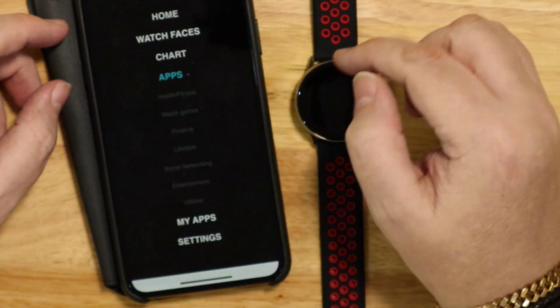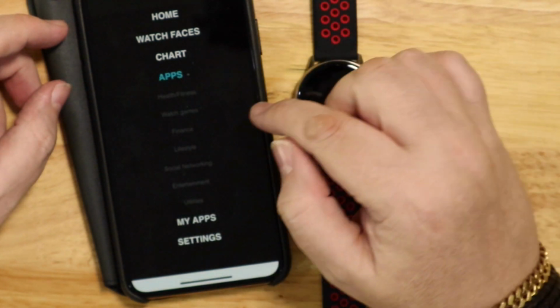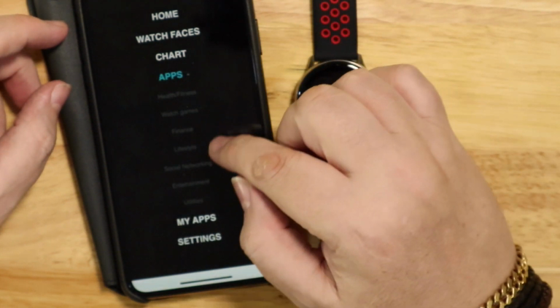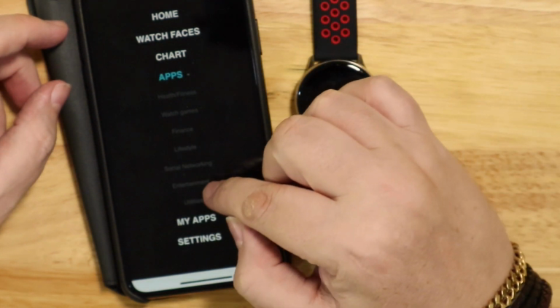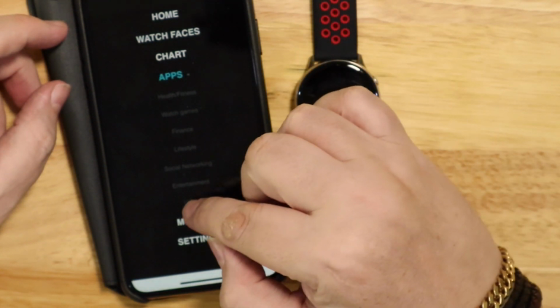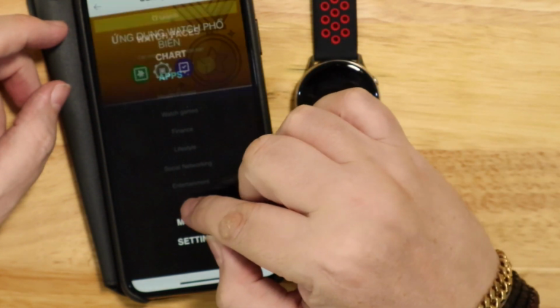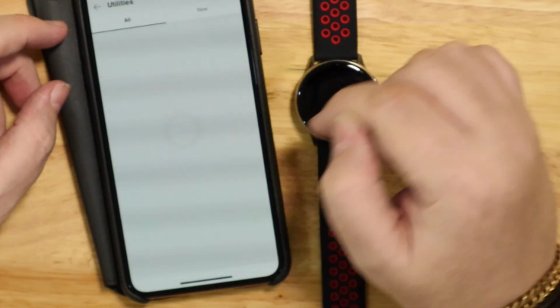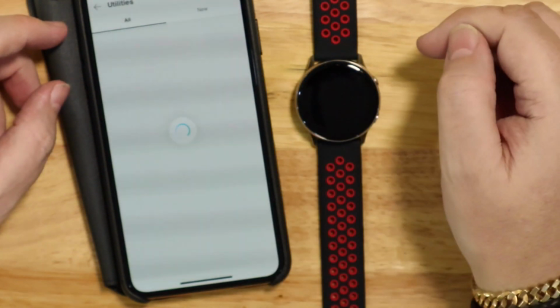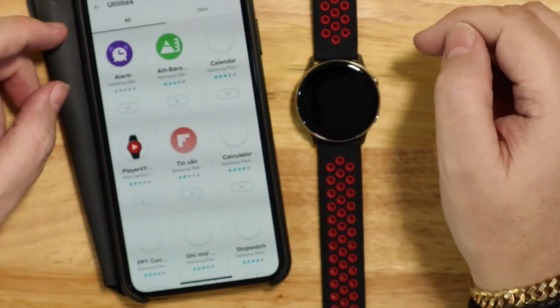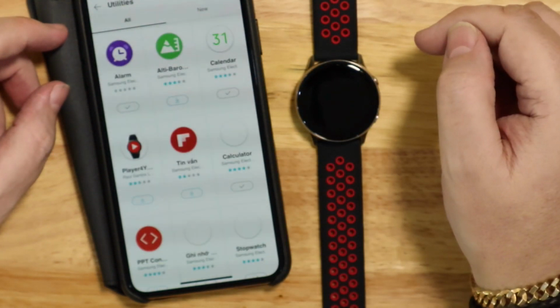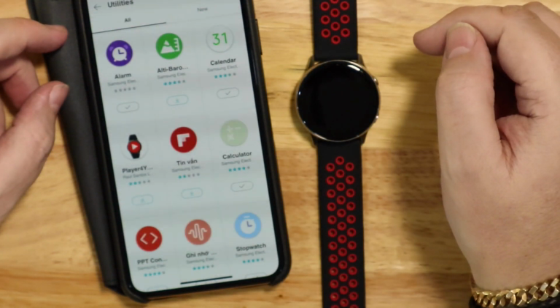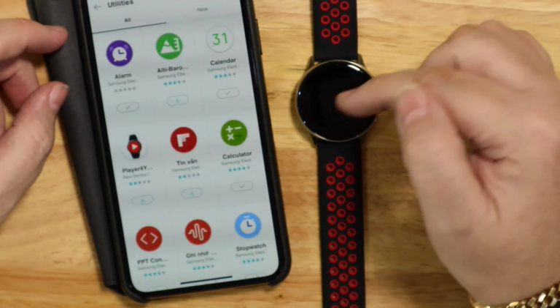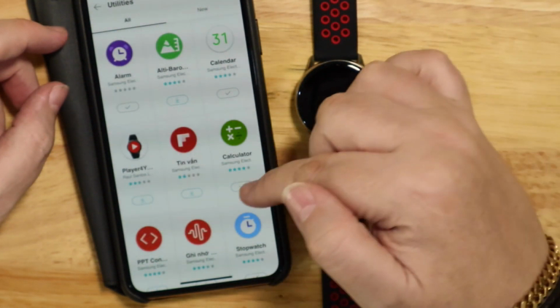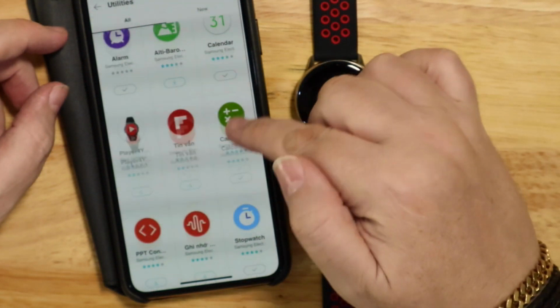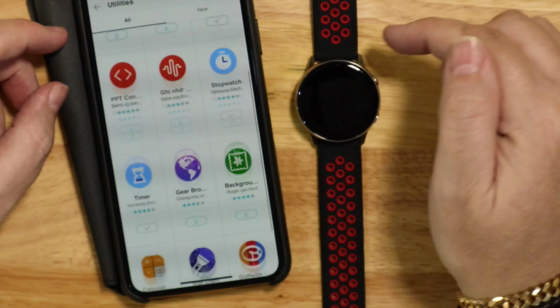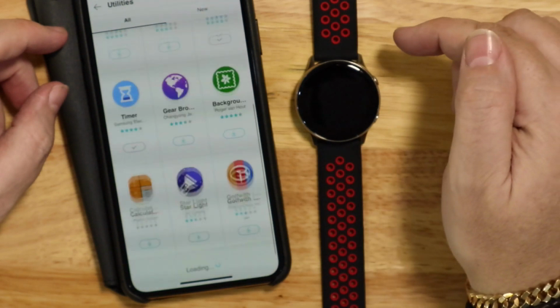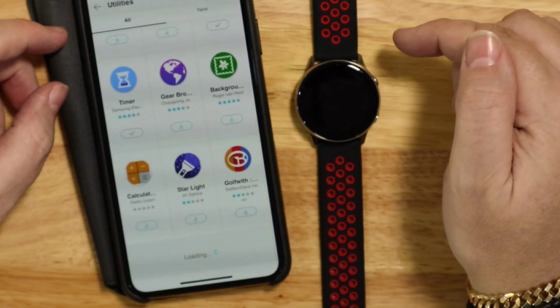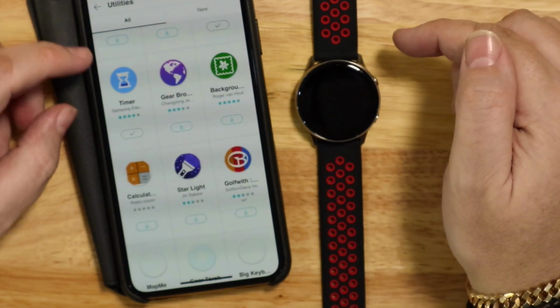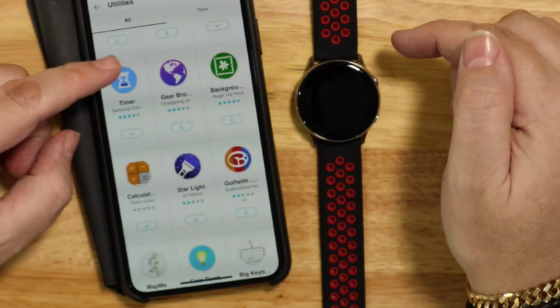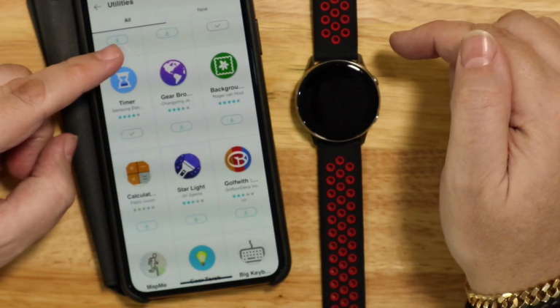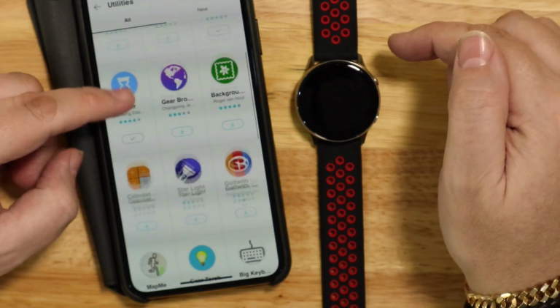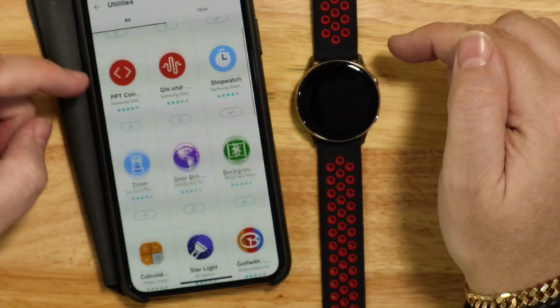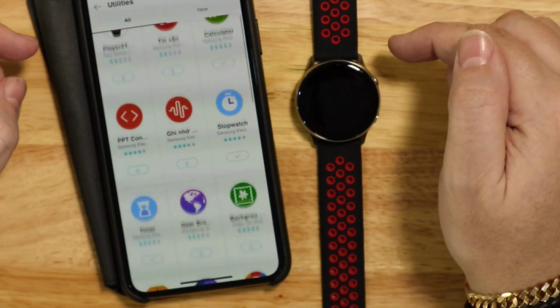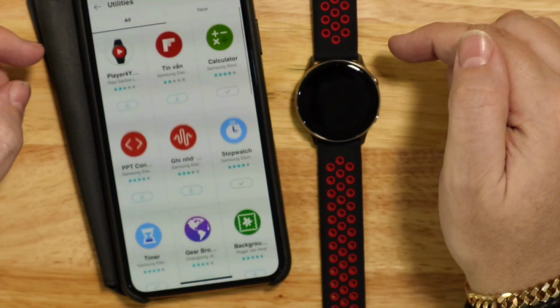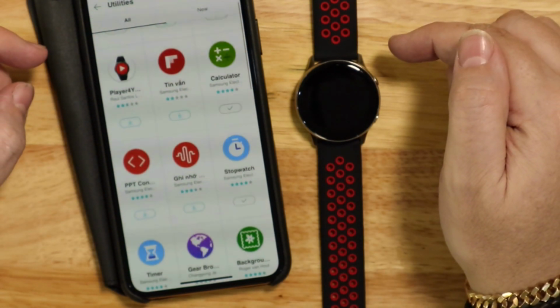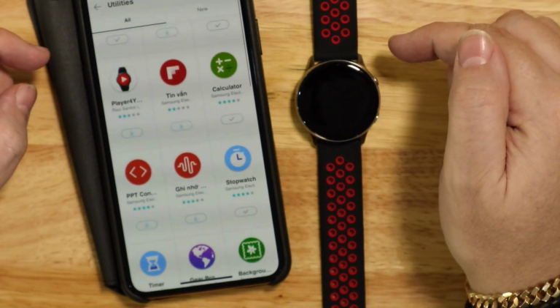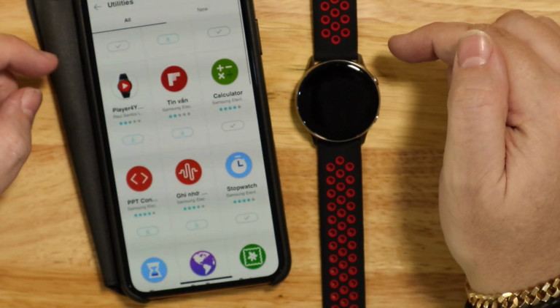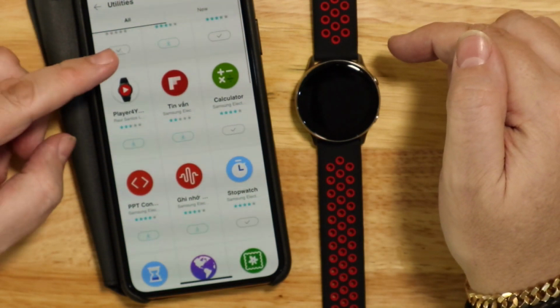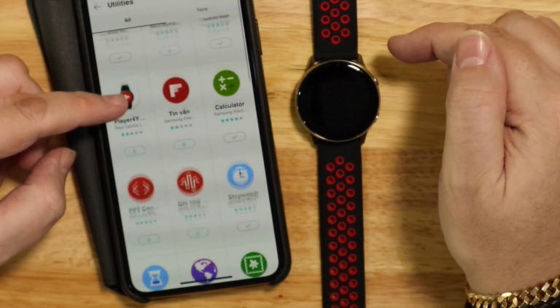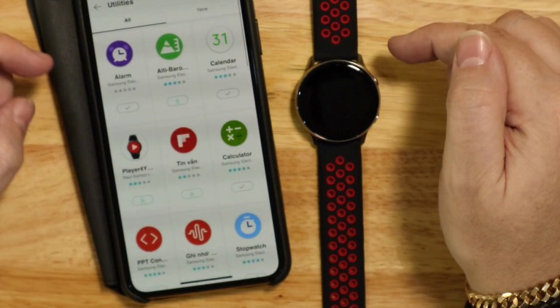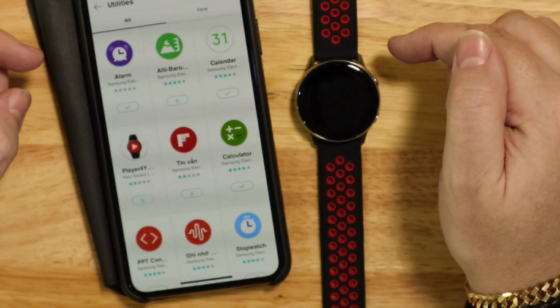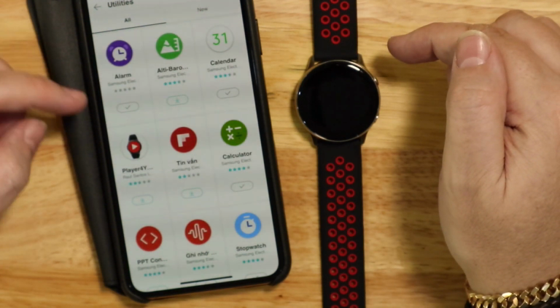You just go down here to My Apps and it will have all of the apps that you can download that you've previously paid for.